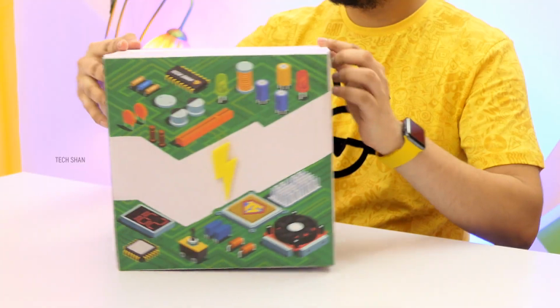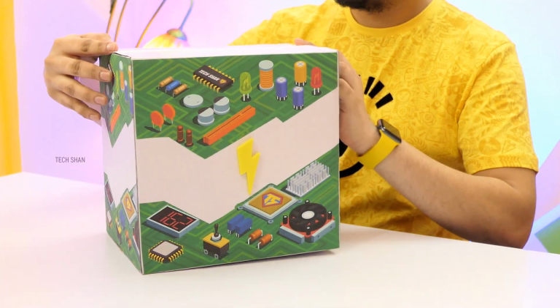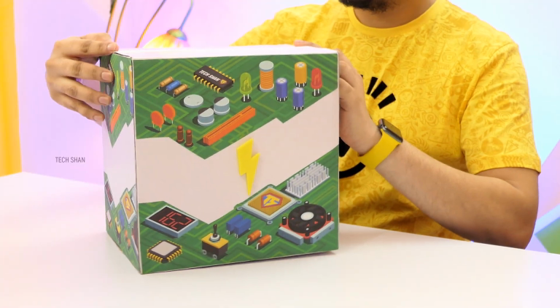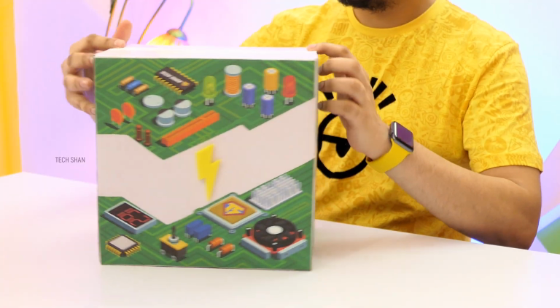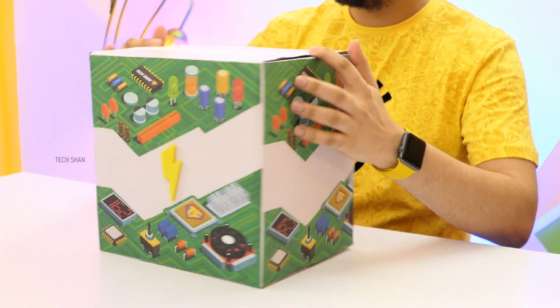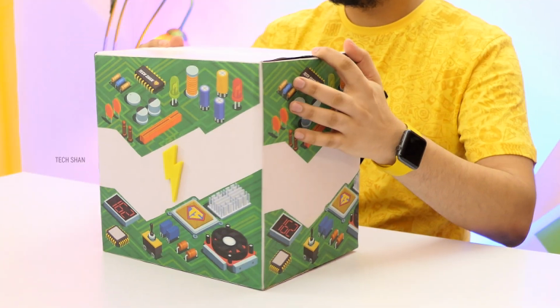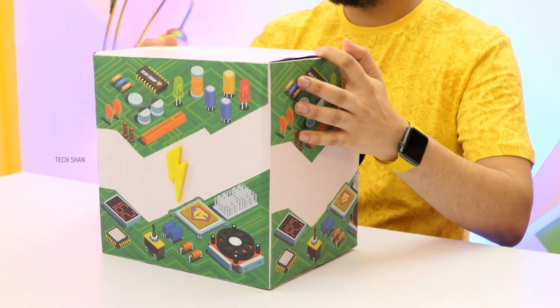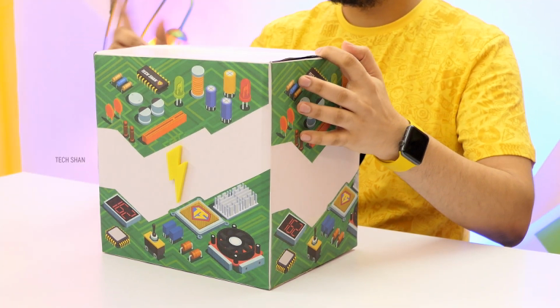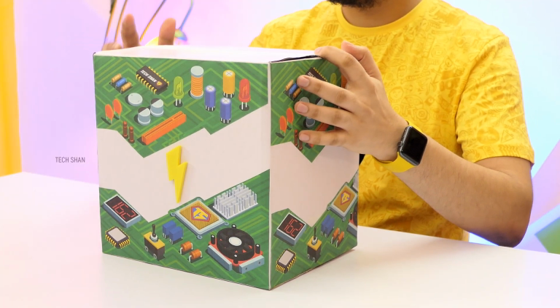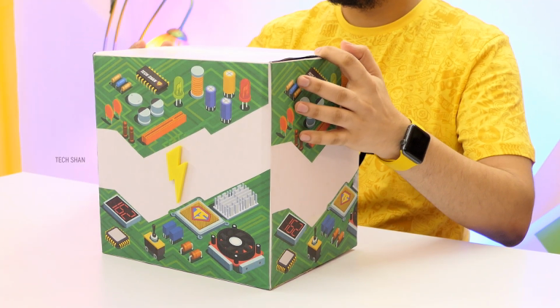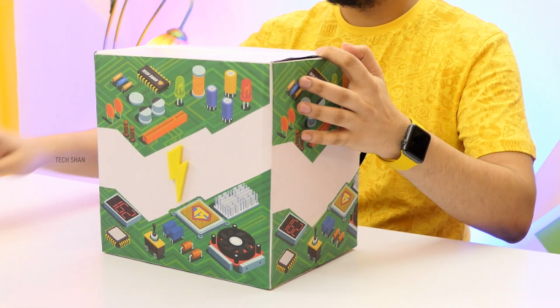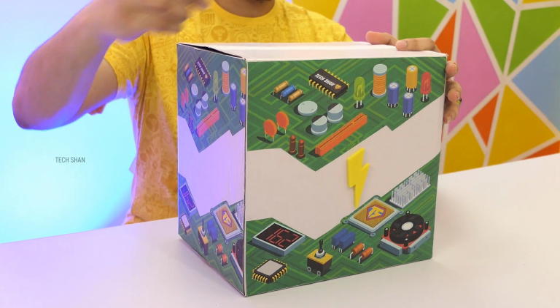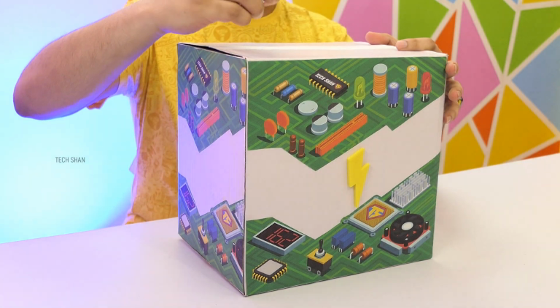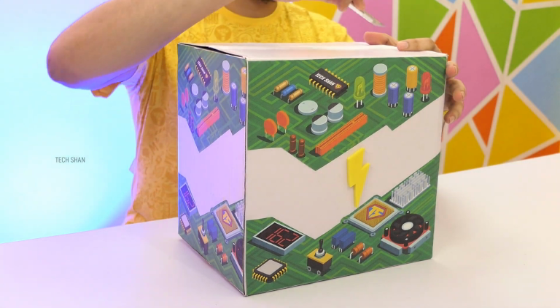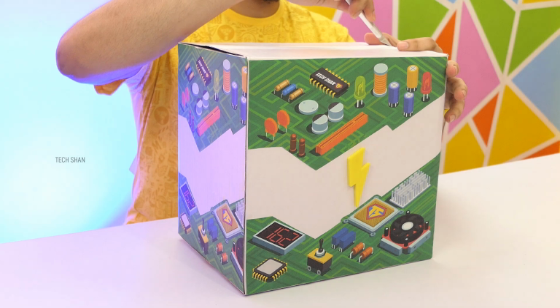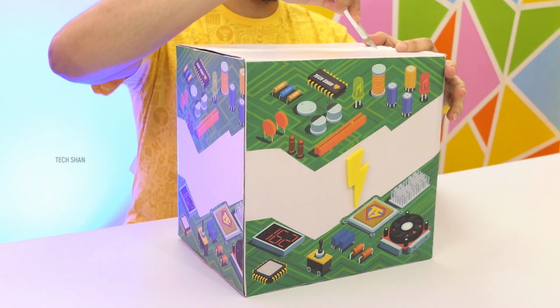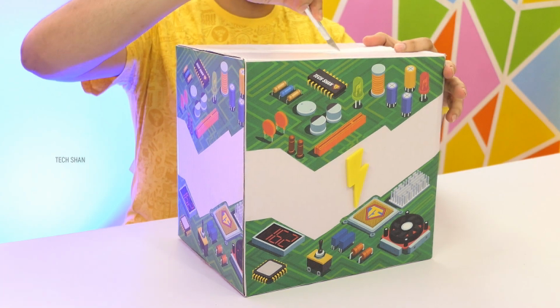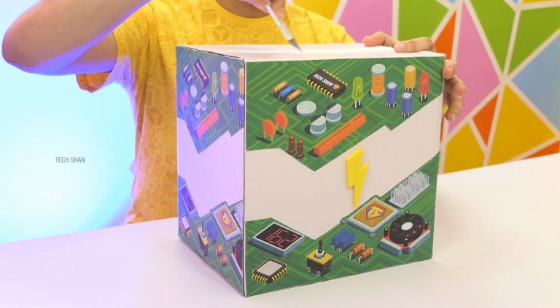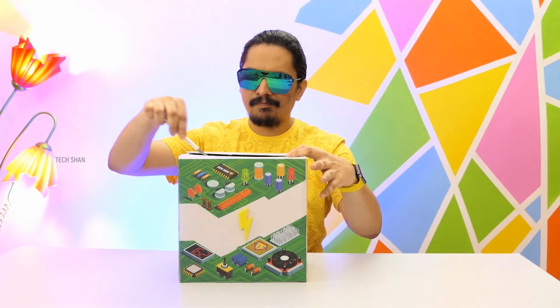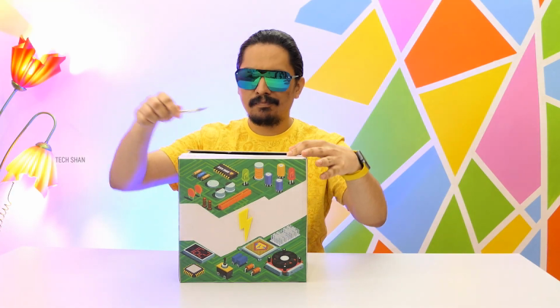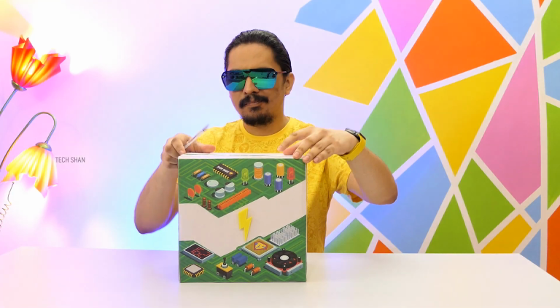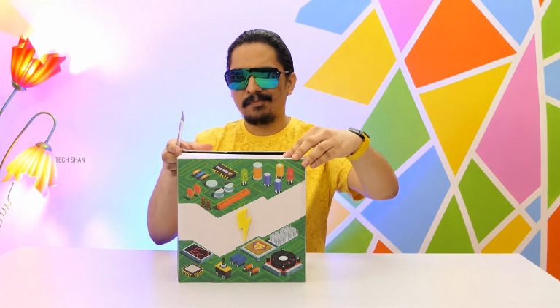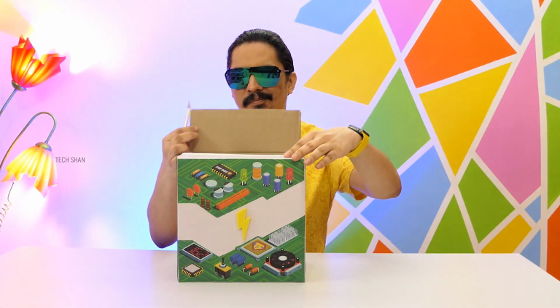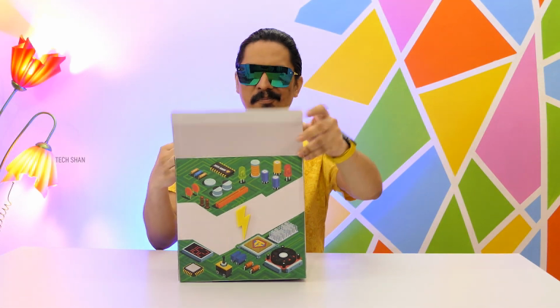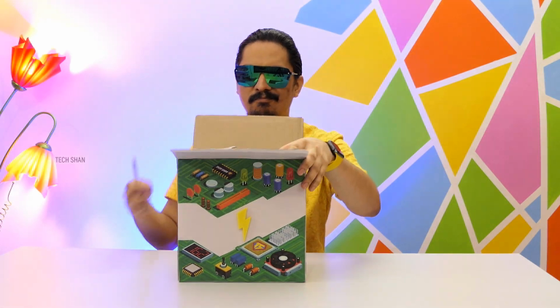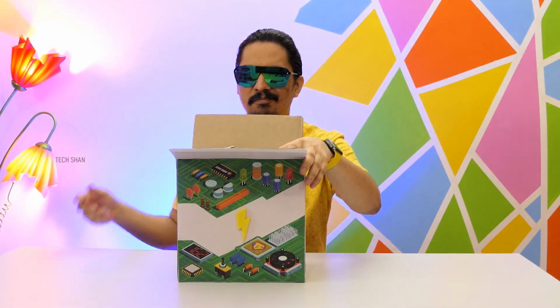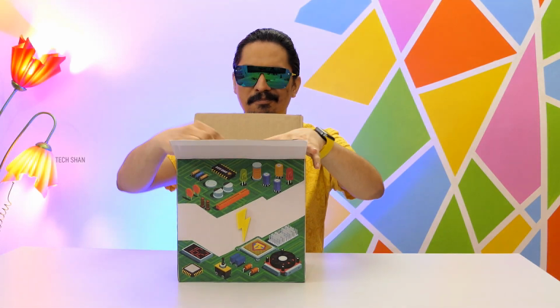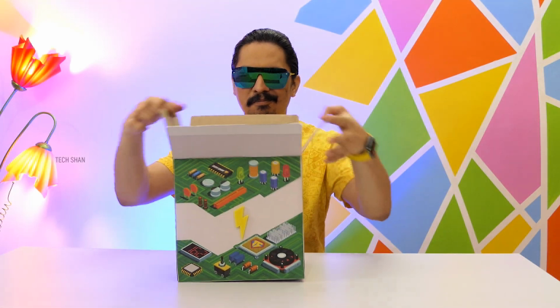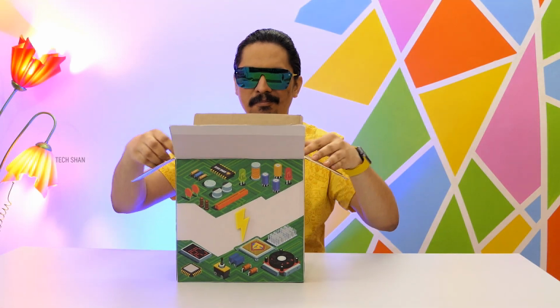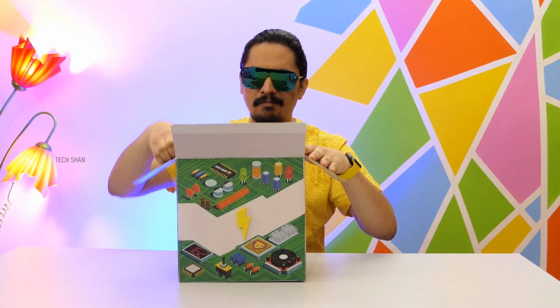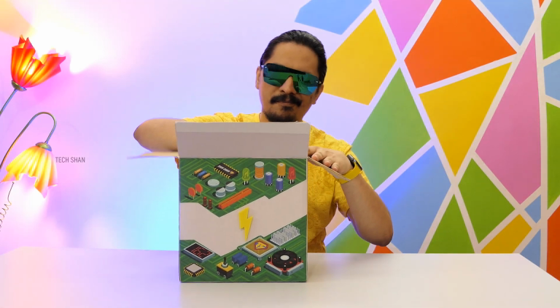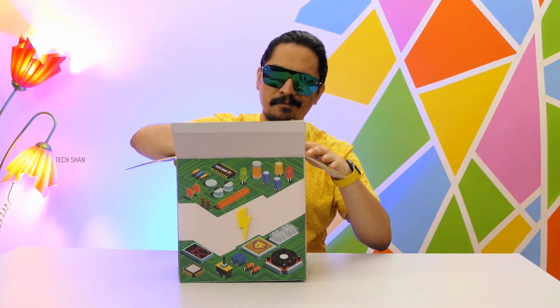Let's get started with the components I've chosen for this build. Every component is chosen with care, balancing both quality and pricing to be in line with our extremely super tight budget.